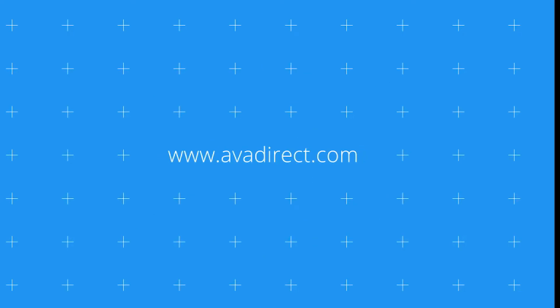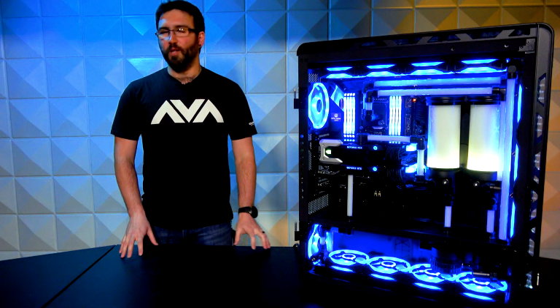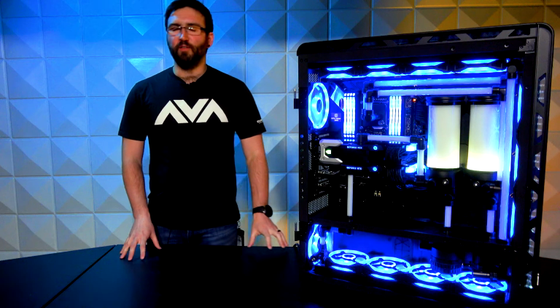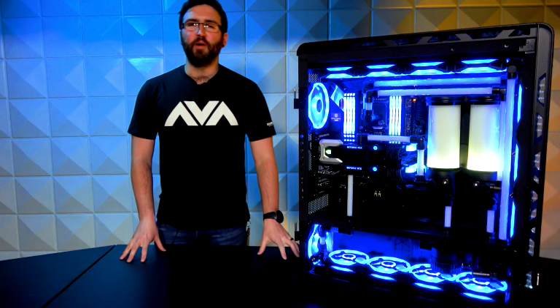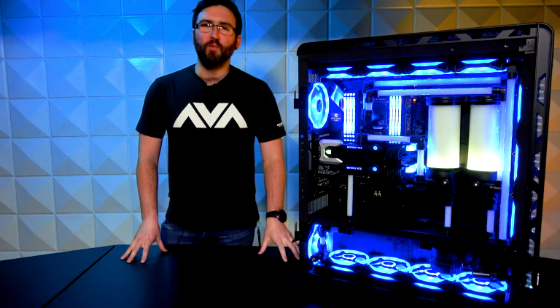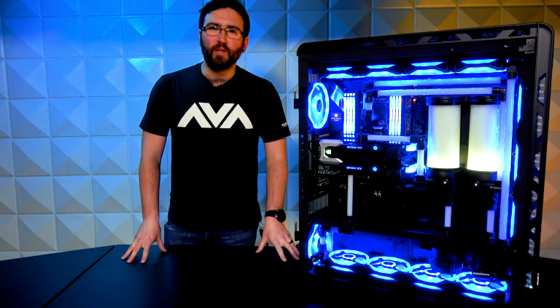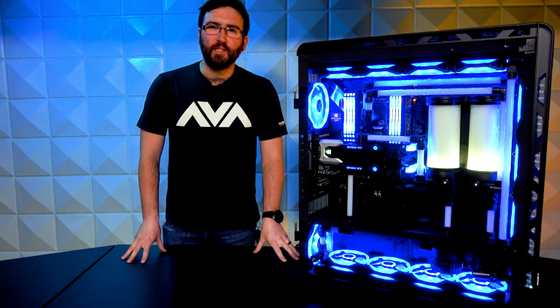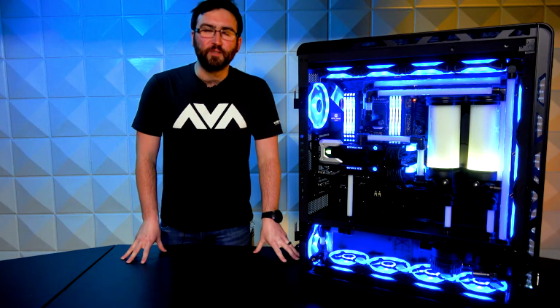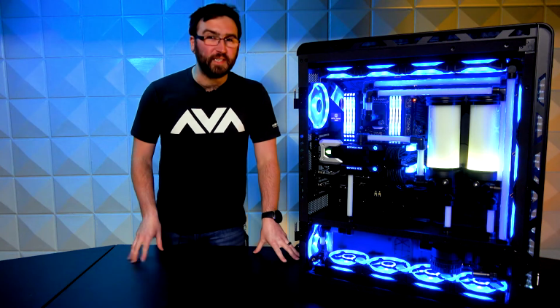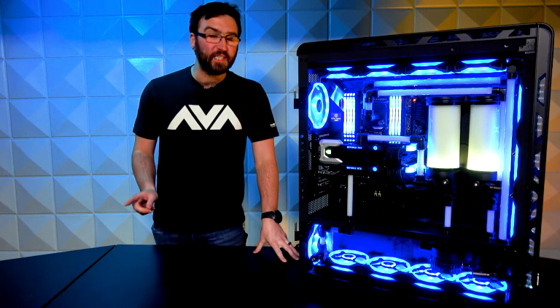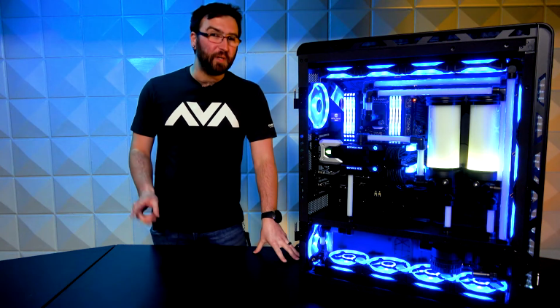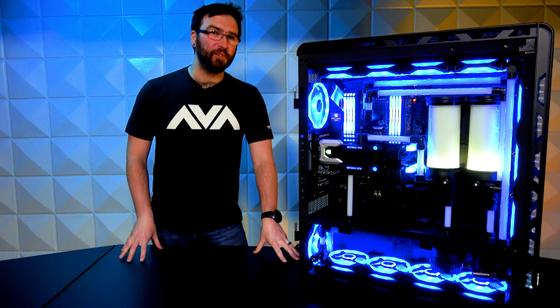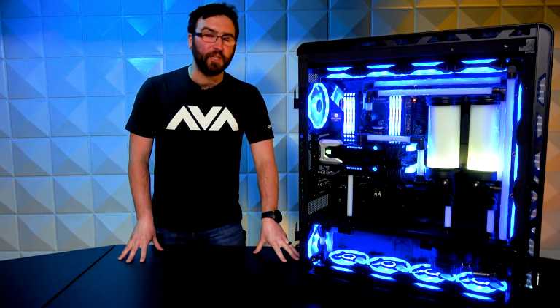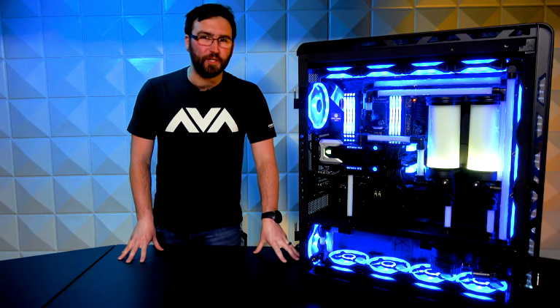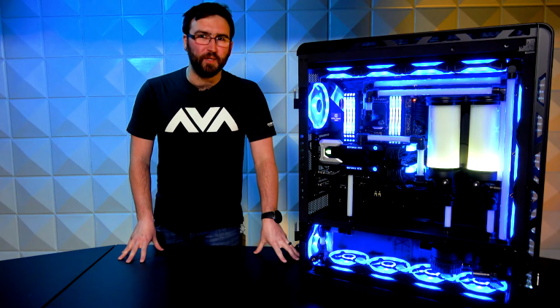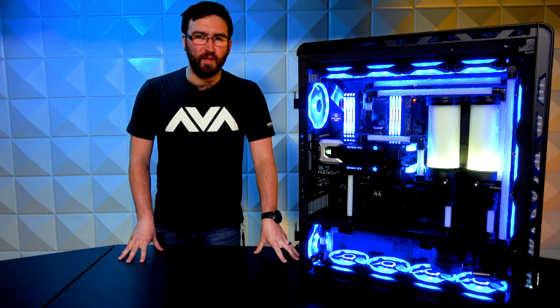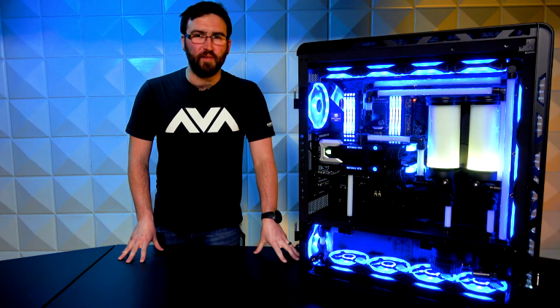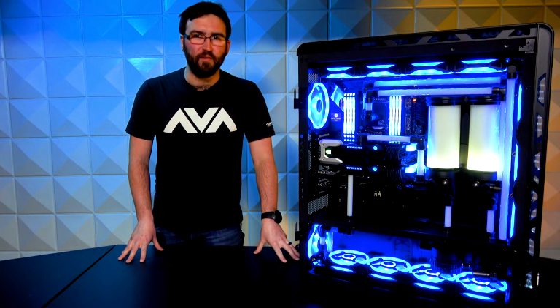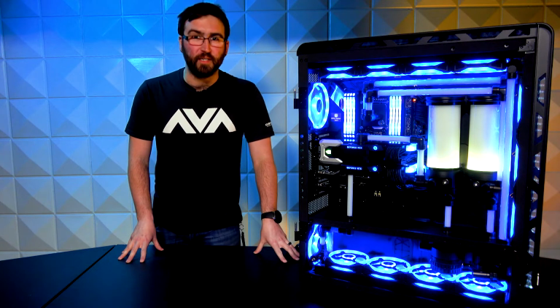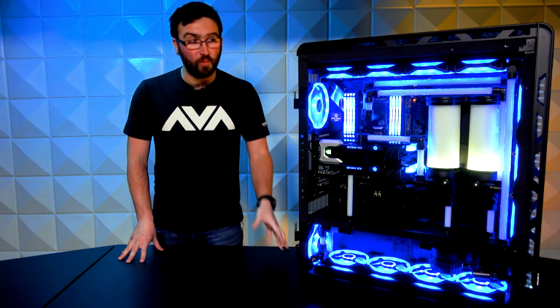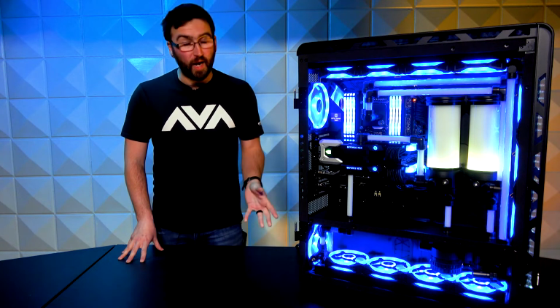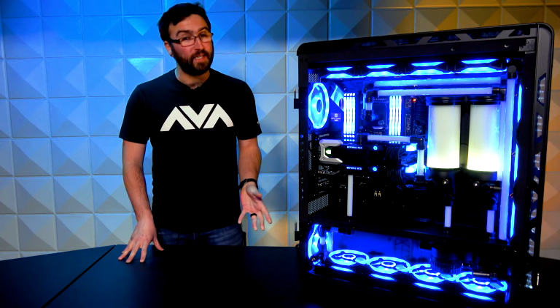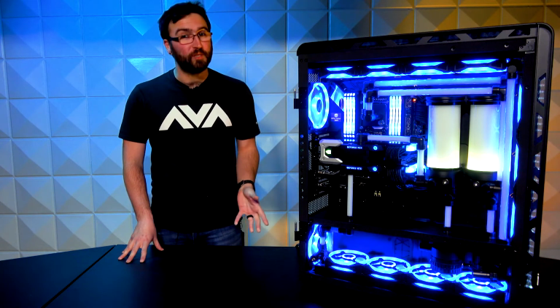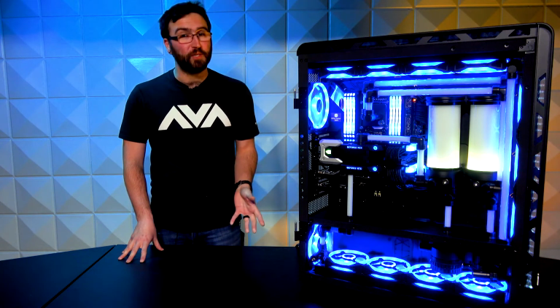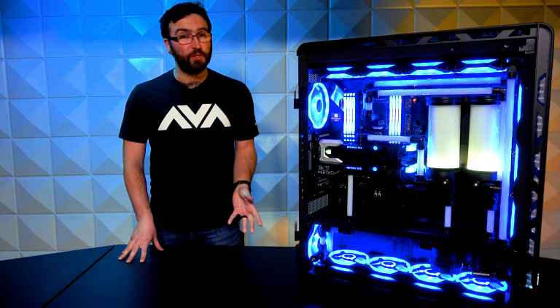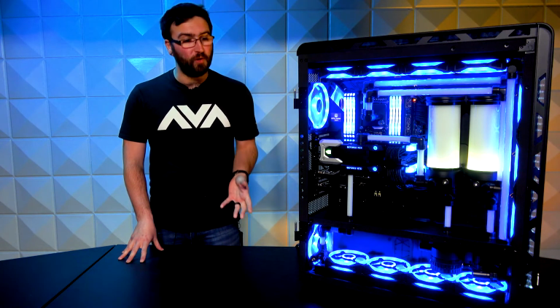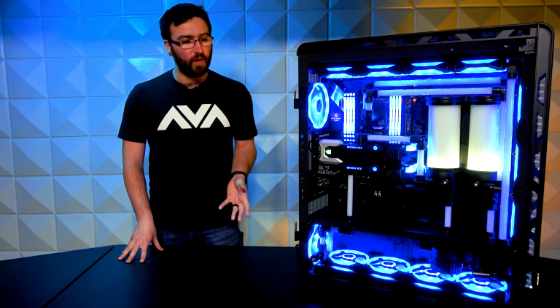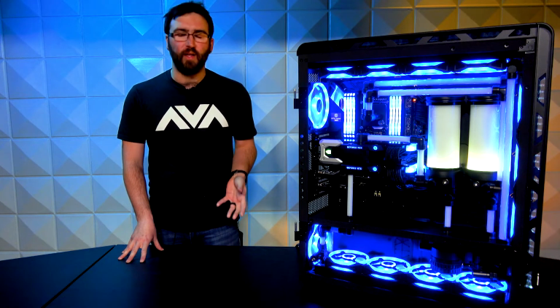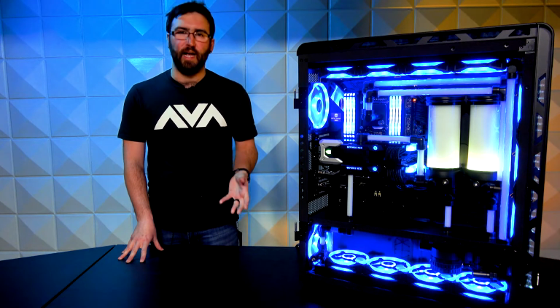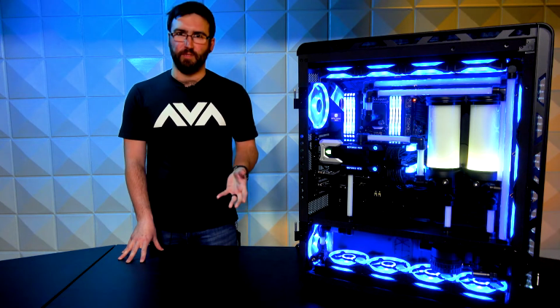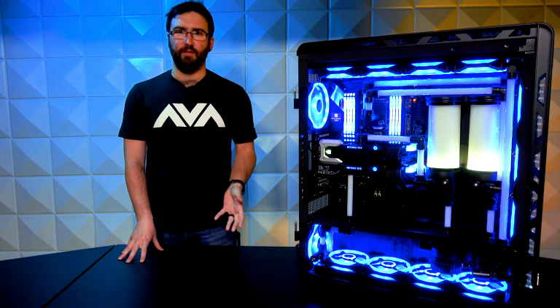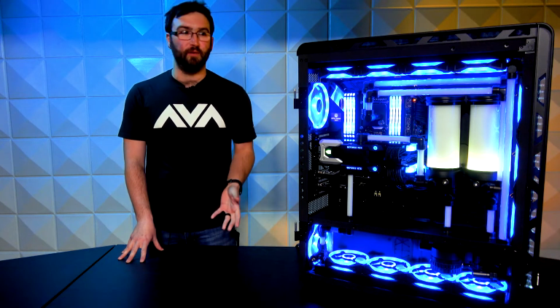Hello everybody and welcome to this week's special edition of AVA Rigs. Why is it special? Well, I will tell you.